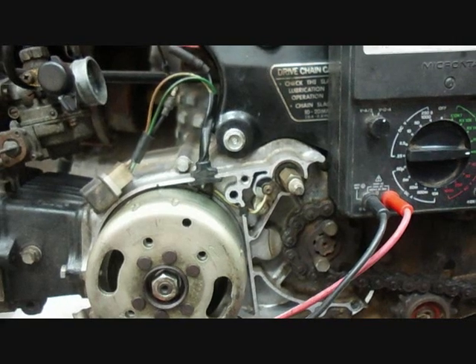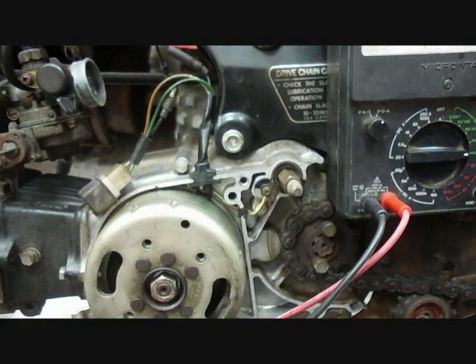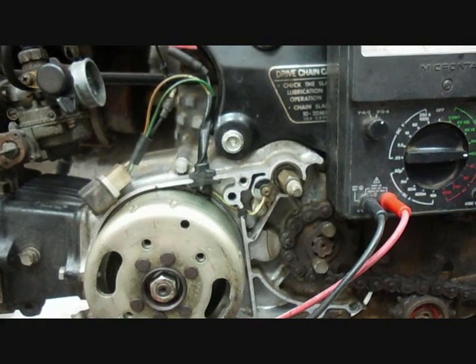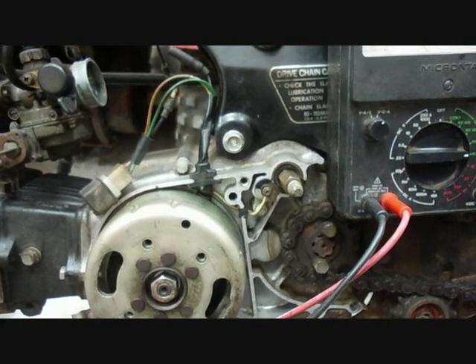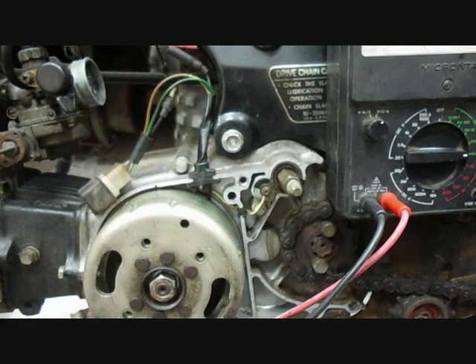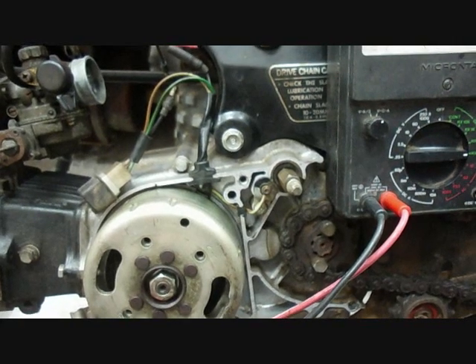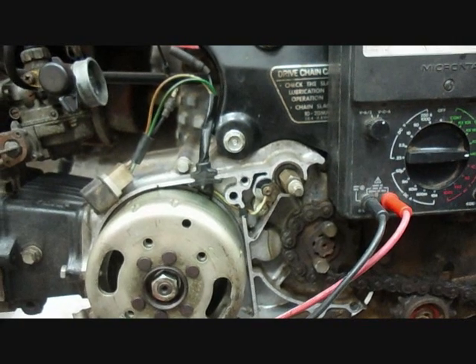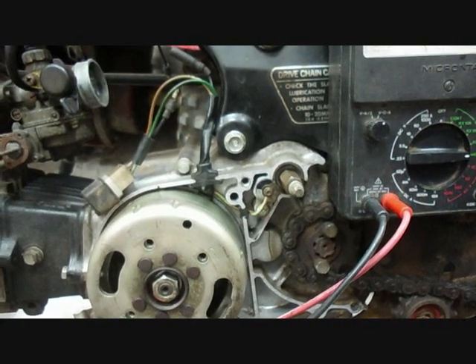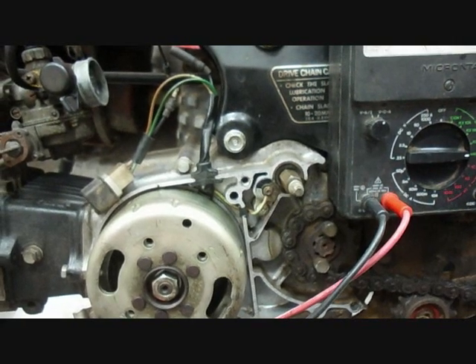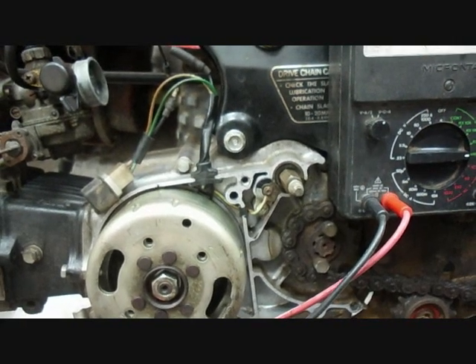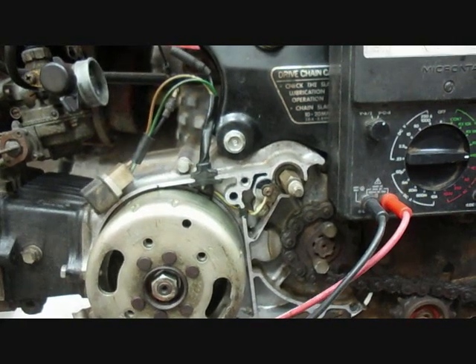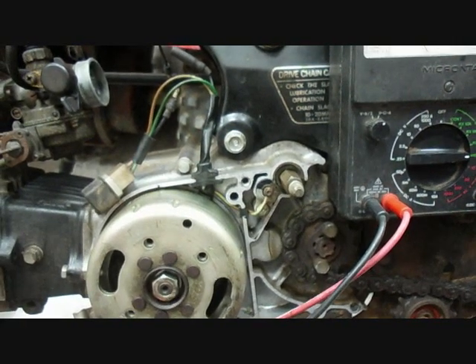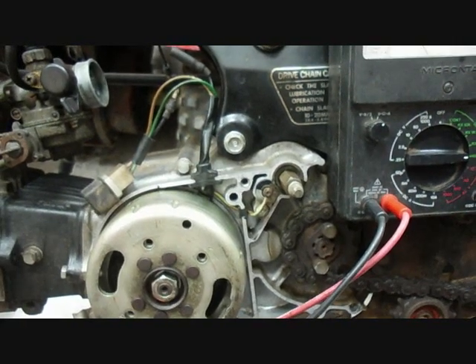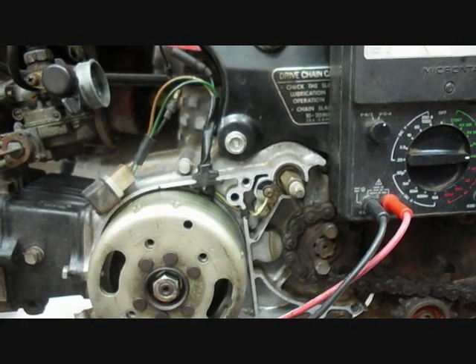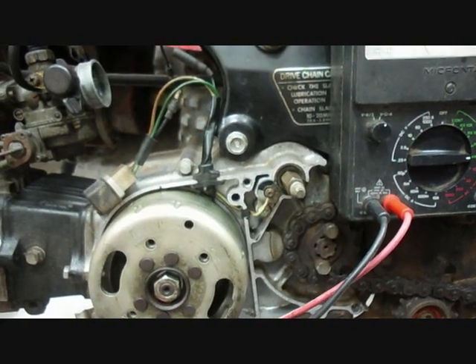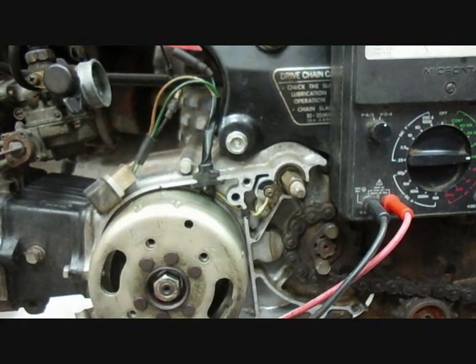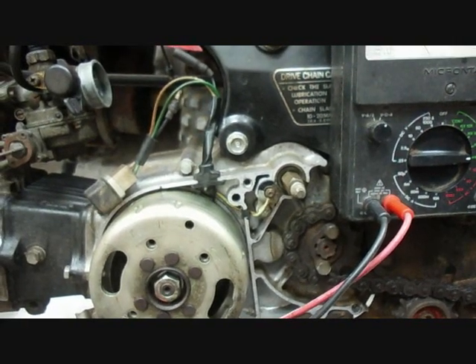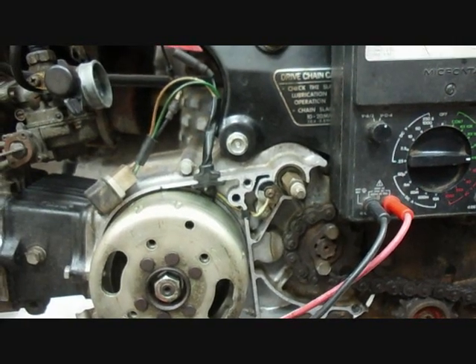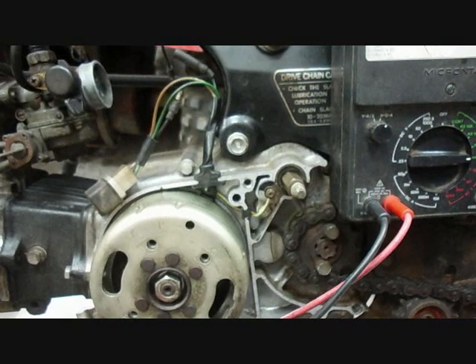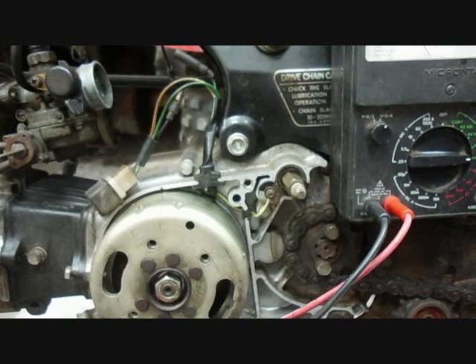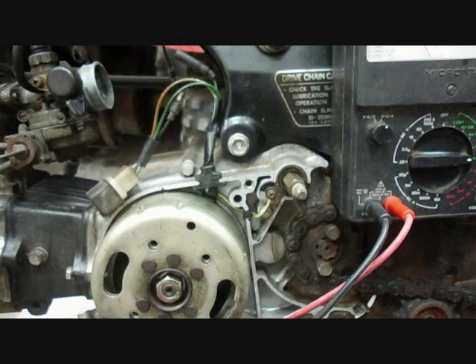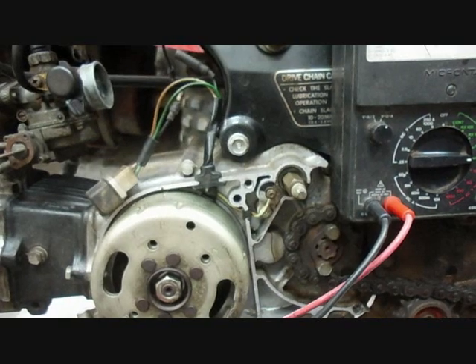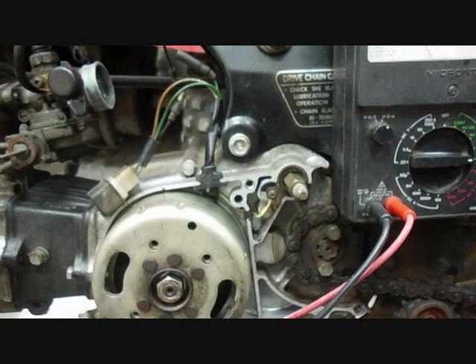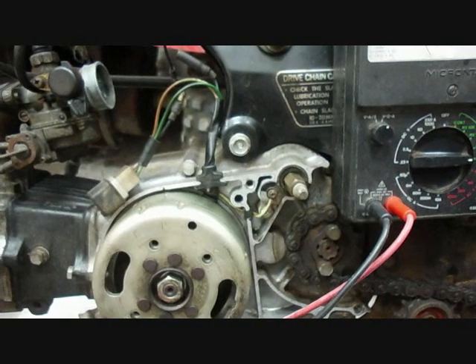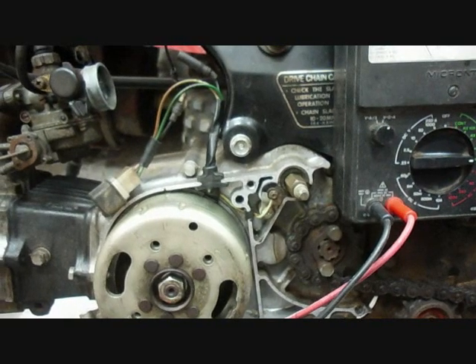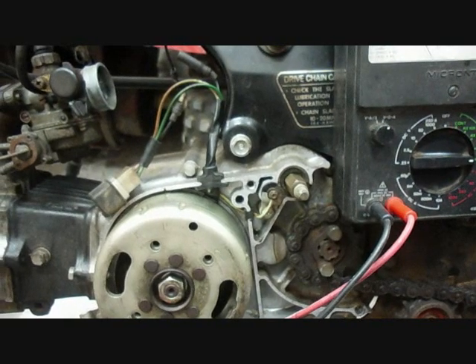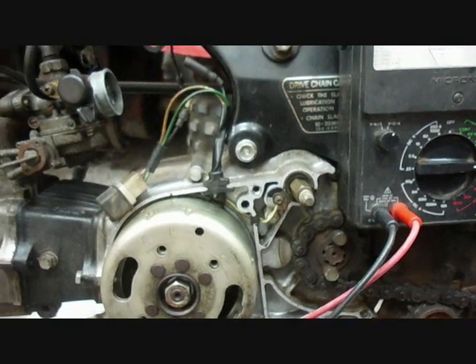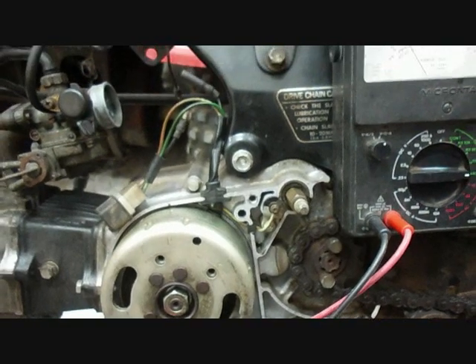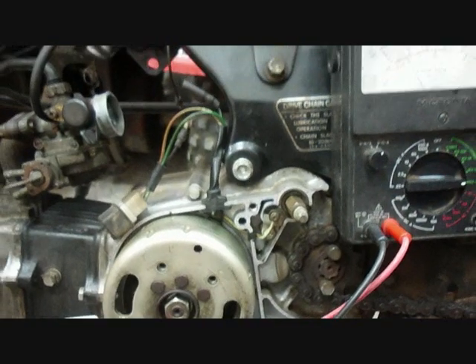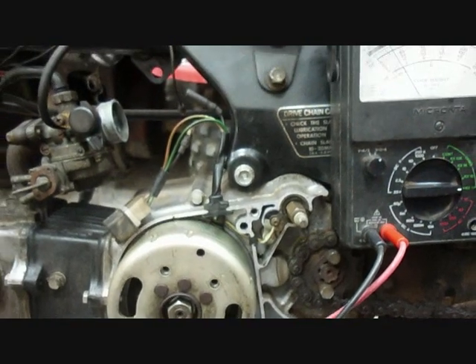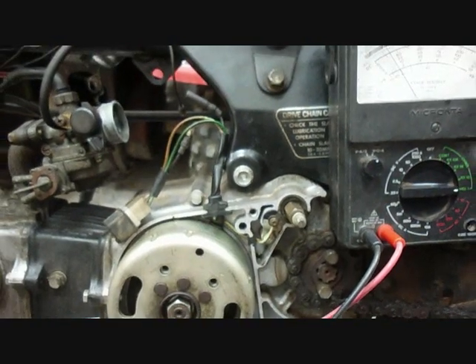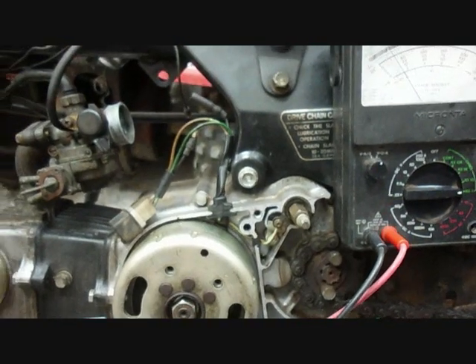The engine's still not running and I still haven't really figured out what the electrical problem is. I'll continue working on that and give an update later.